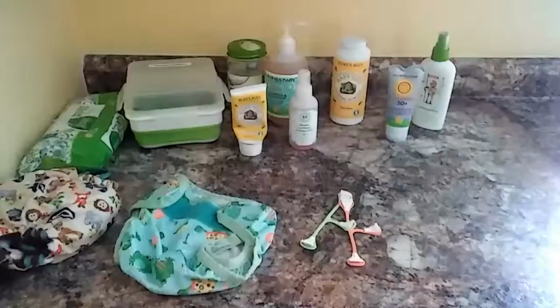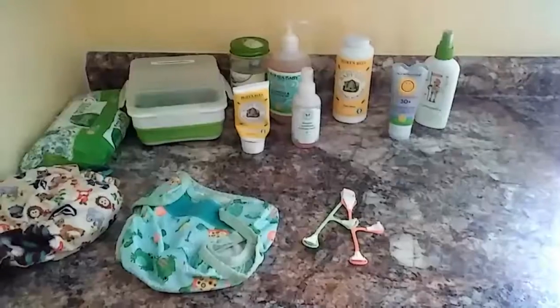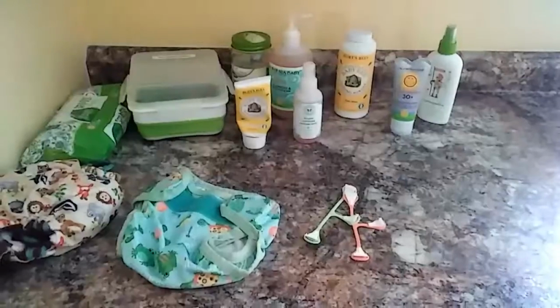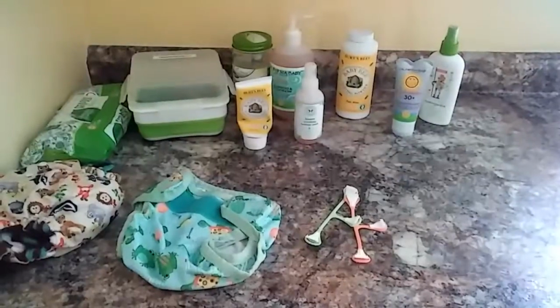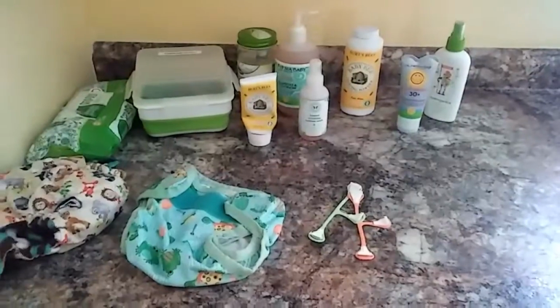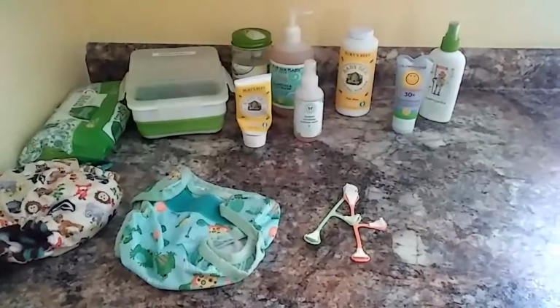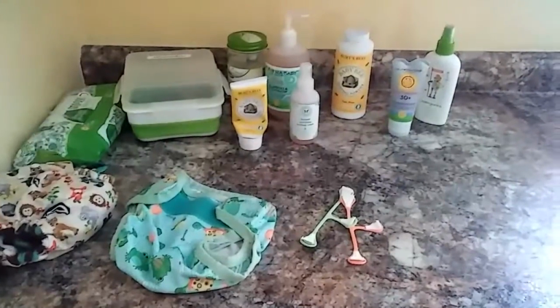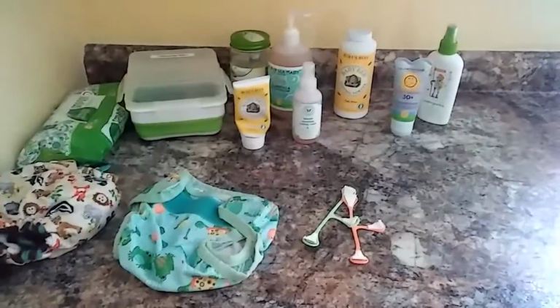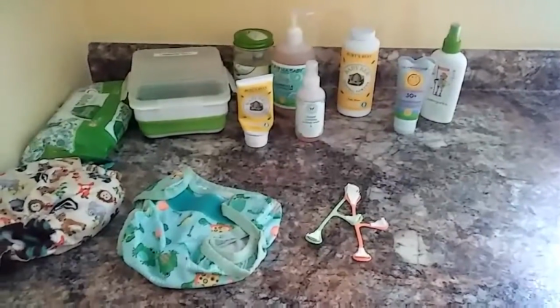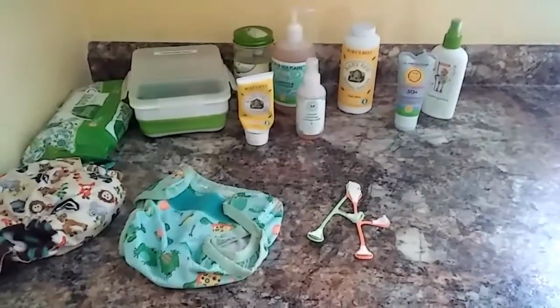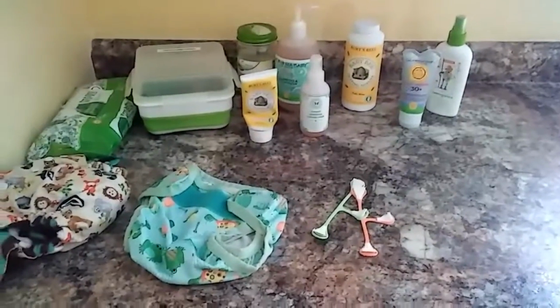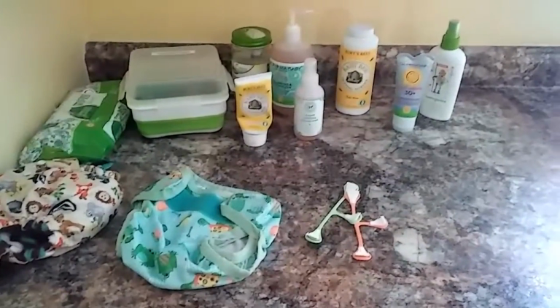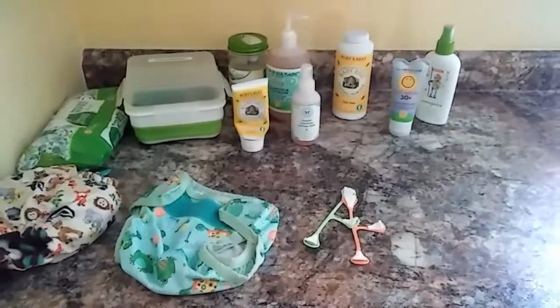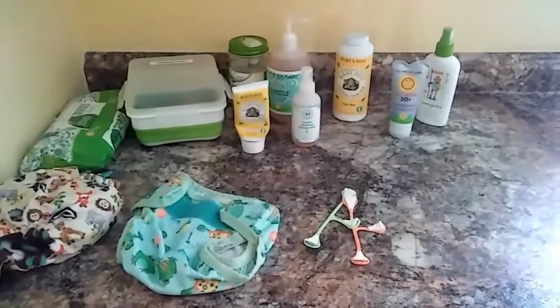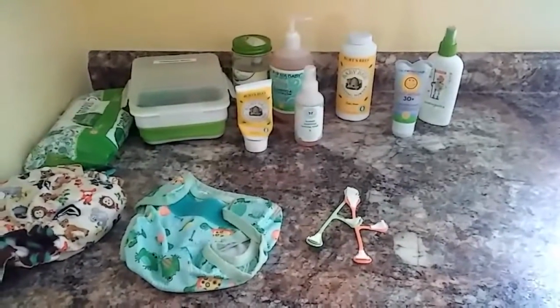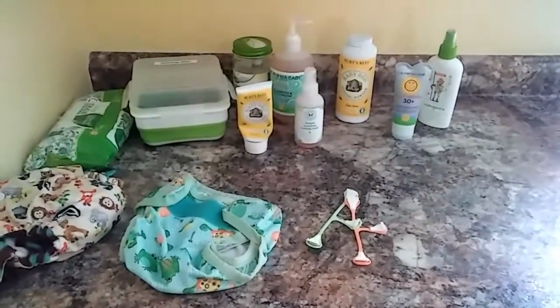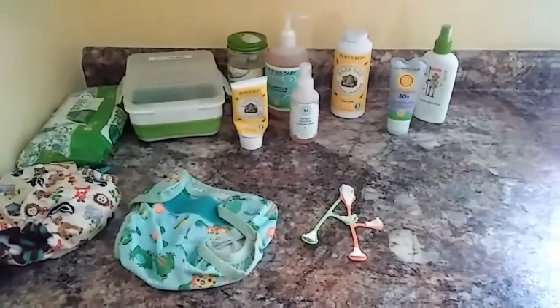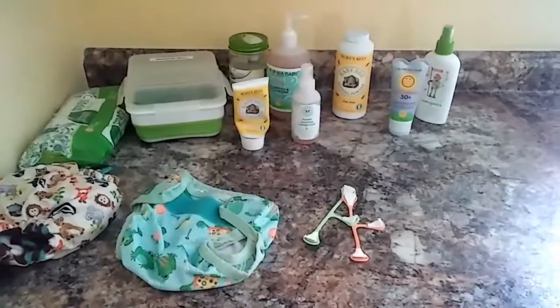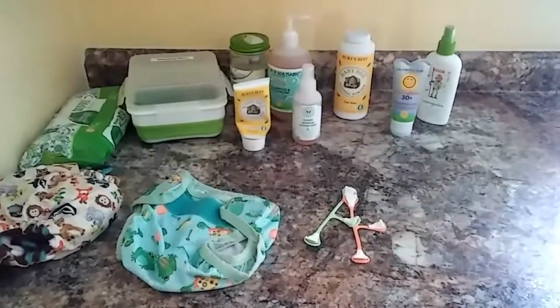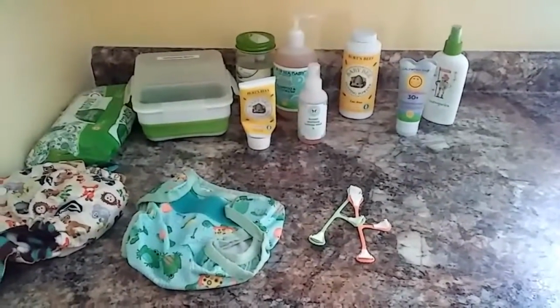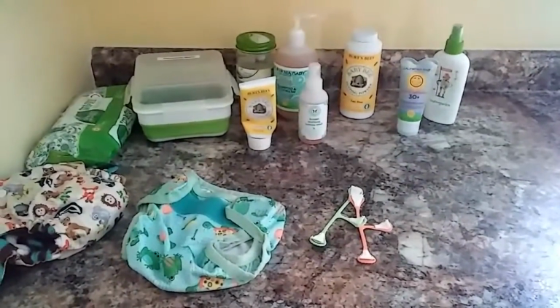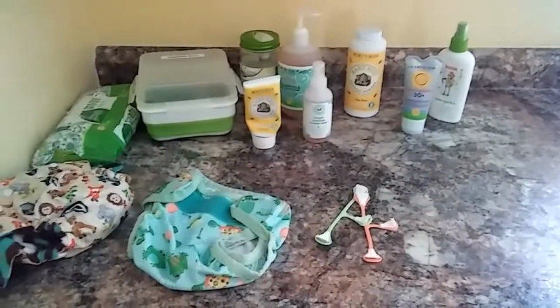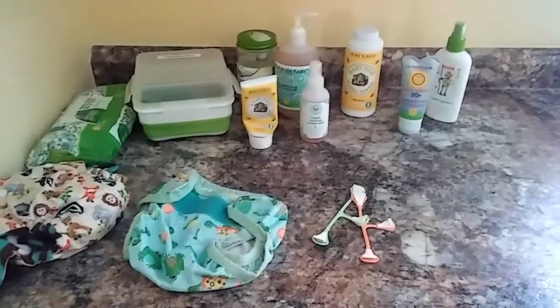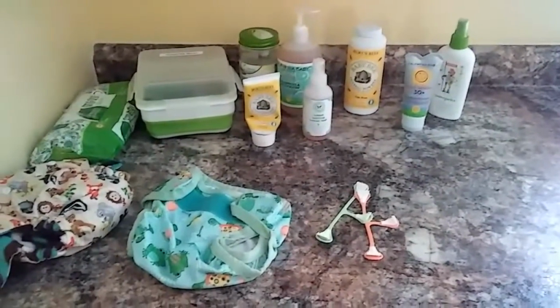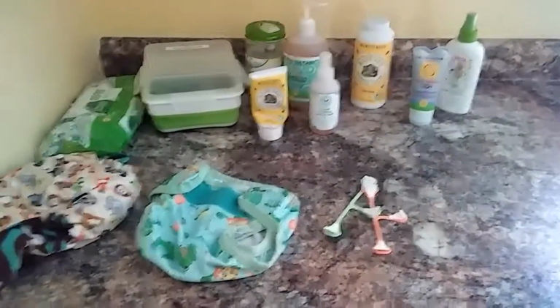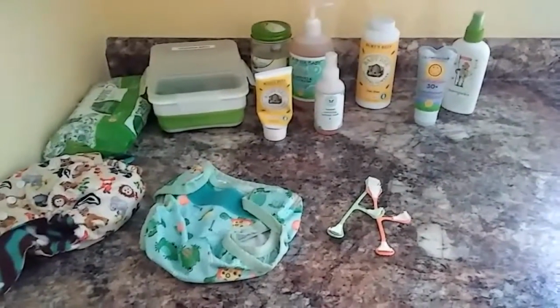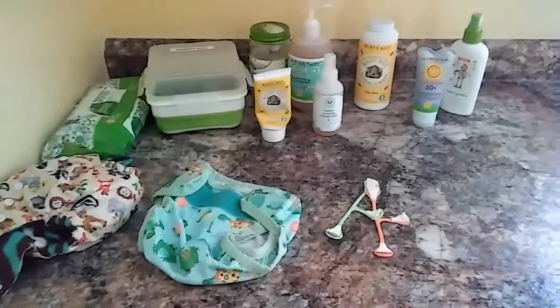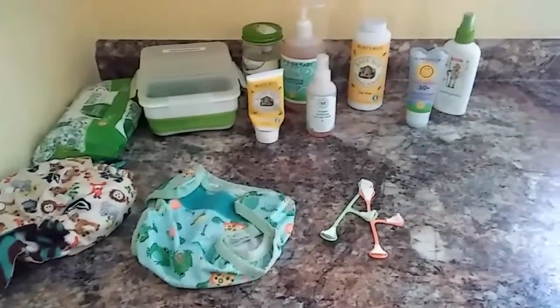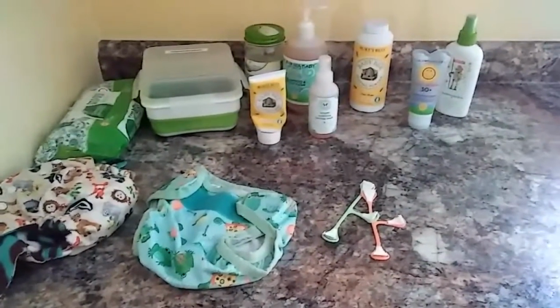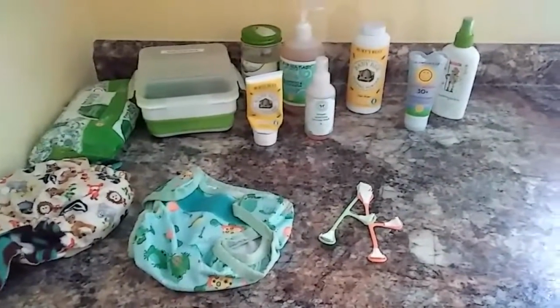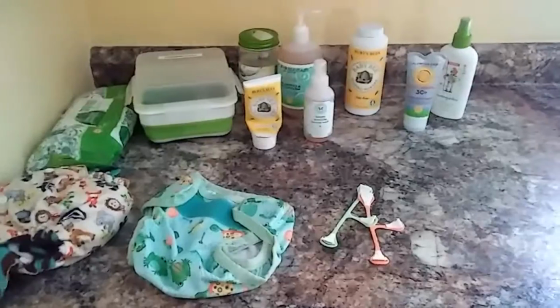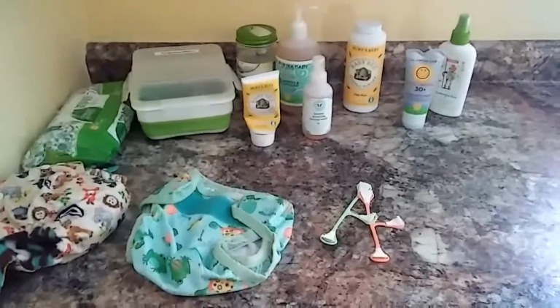I thought I'd take a video to show you some of the natural baby products that we use in our home.